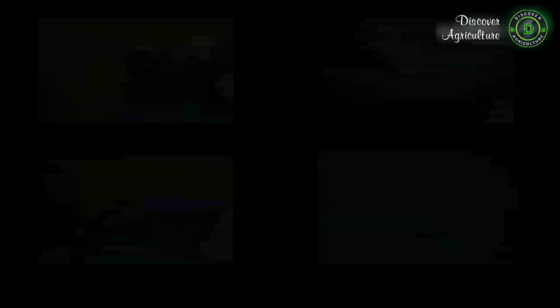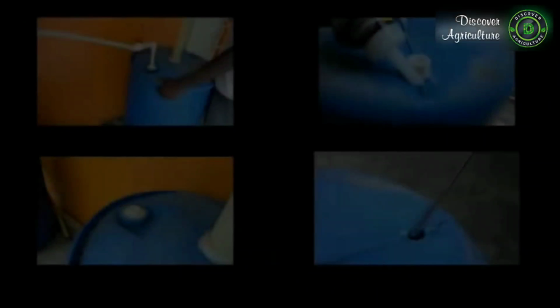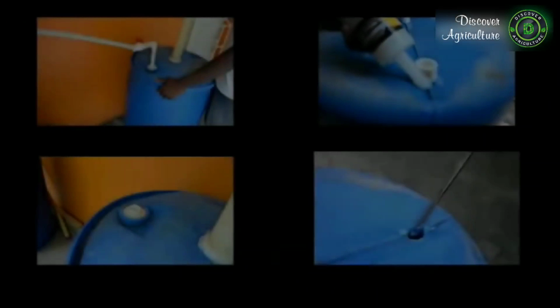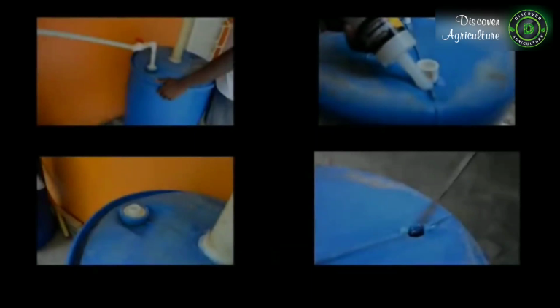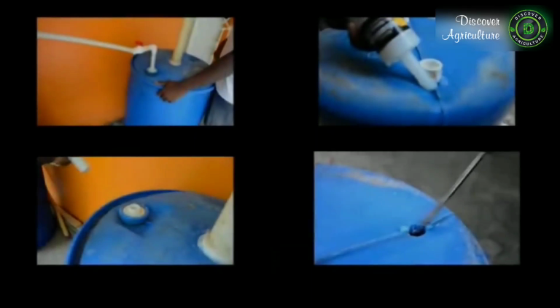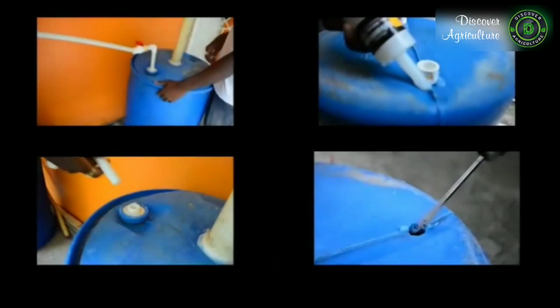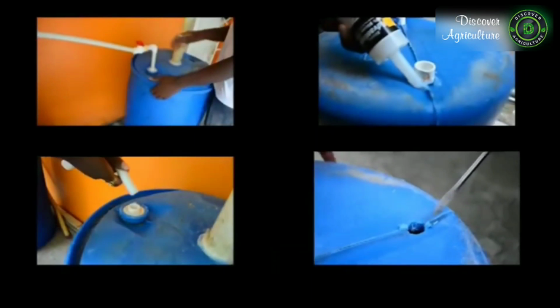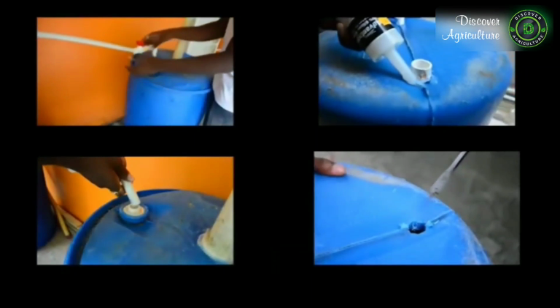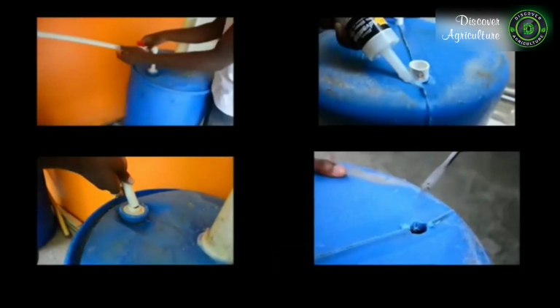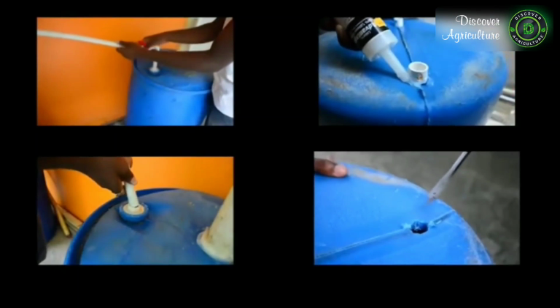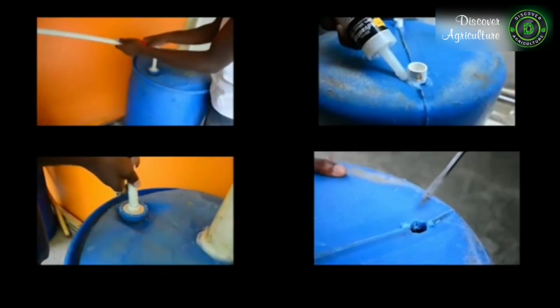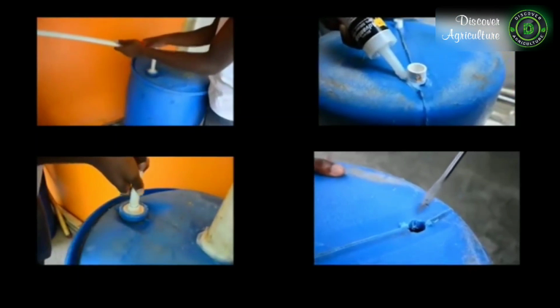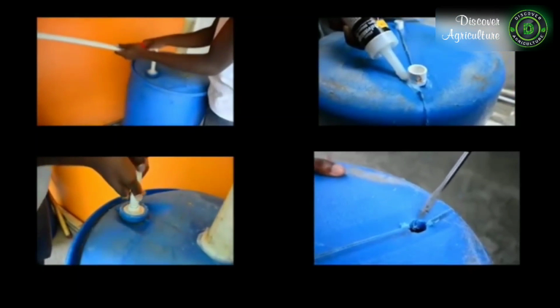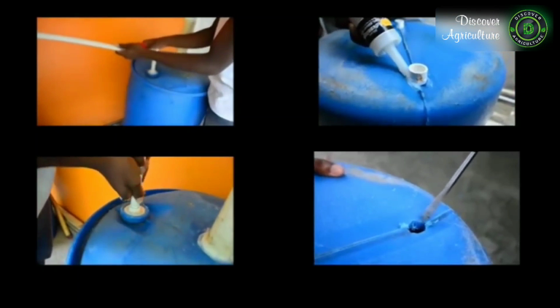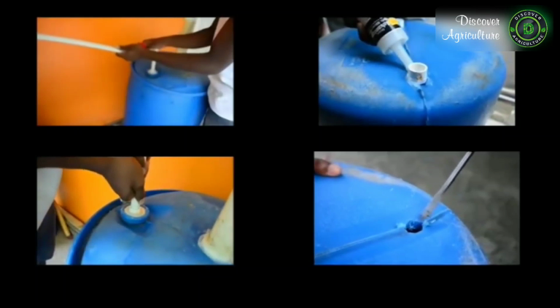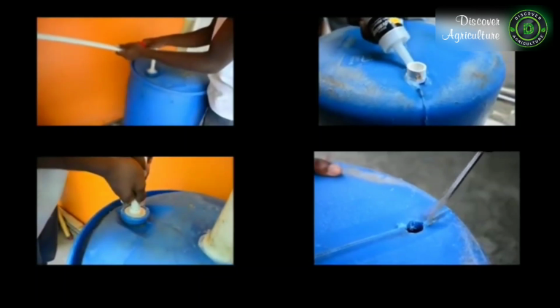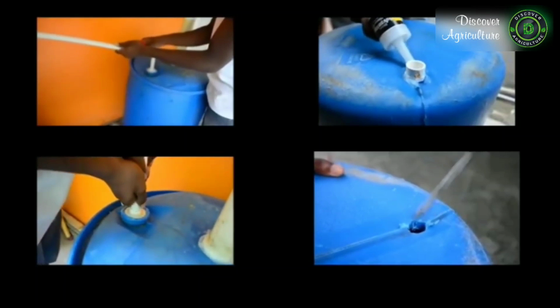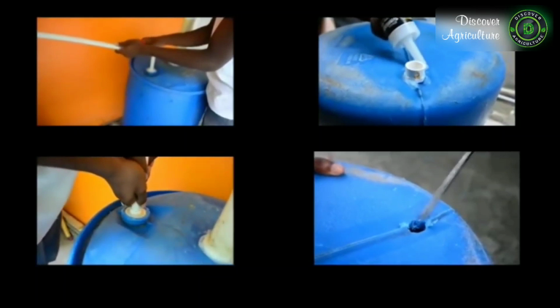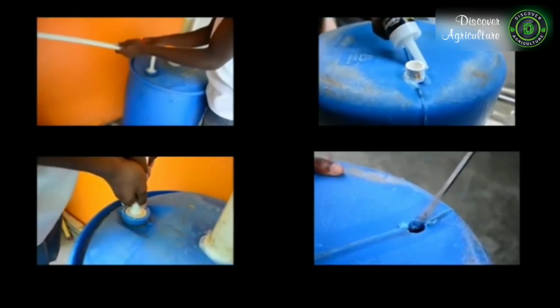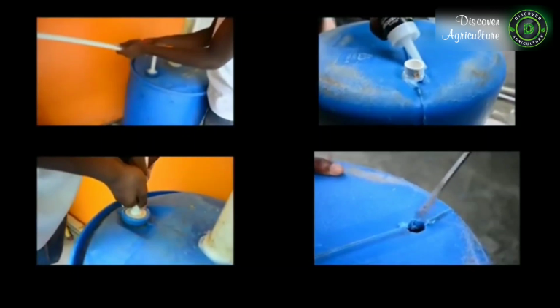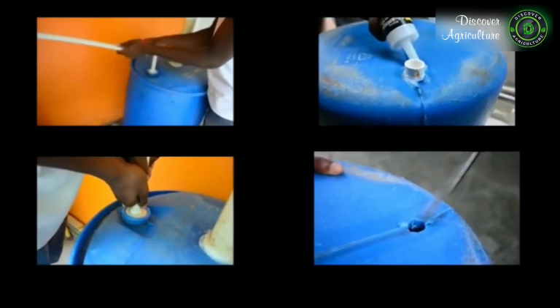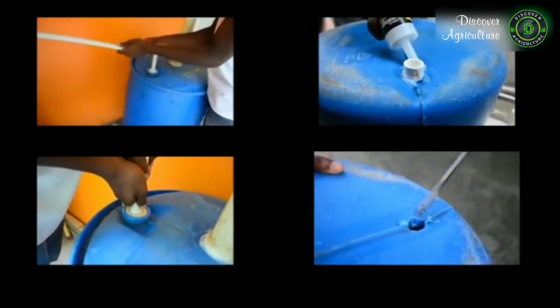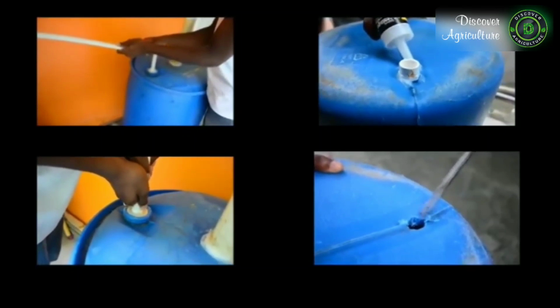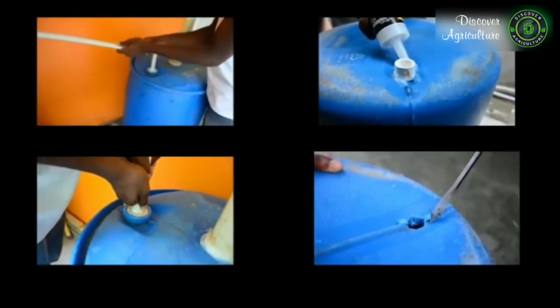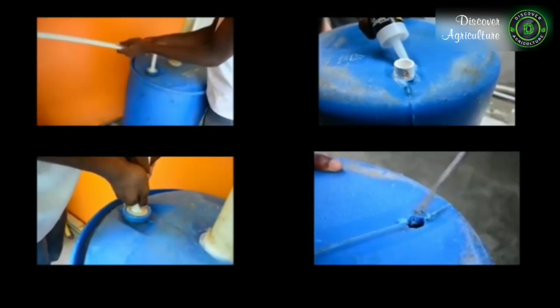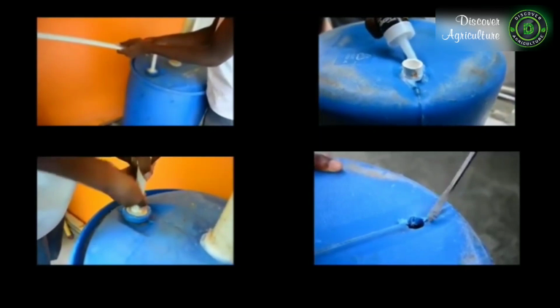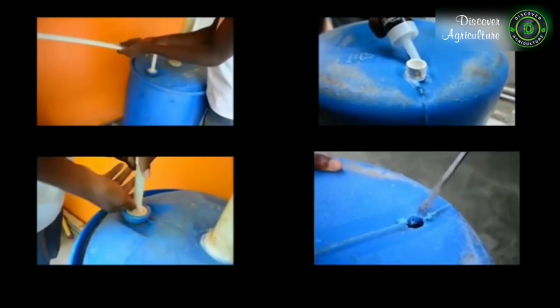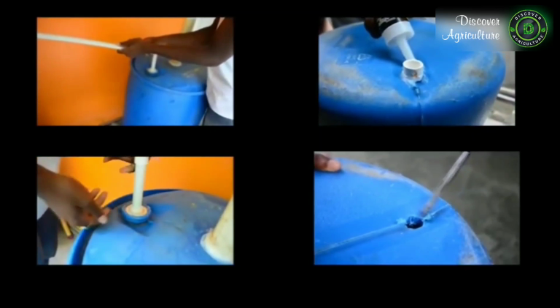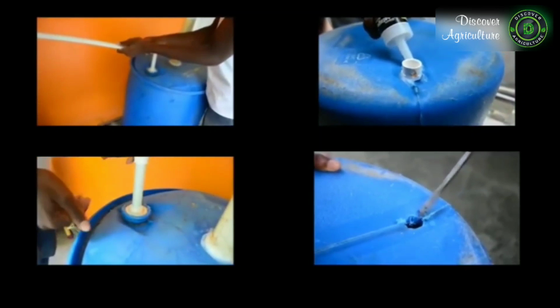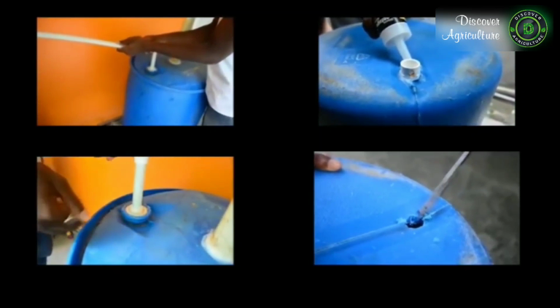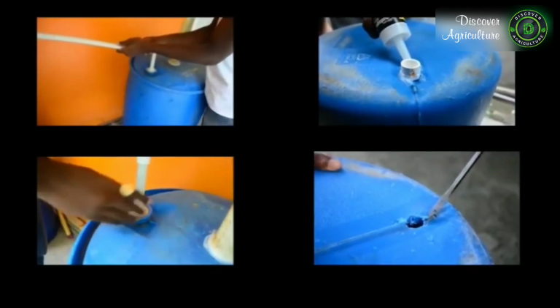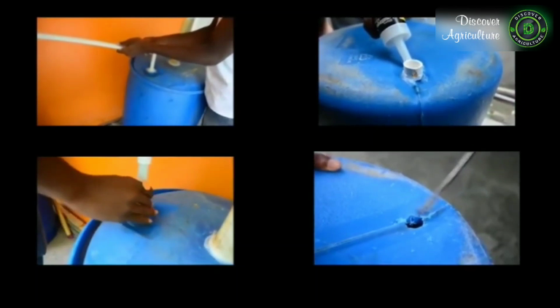This is a quick project demonstration on how to build a biogas digester. Here we go!